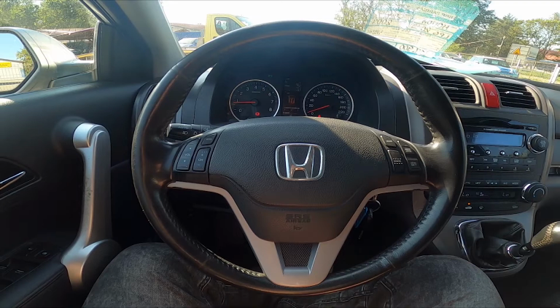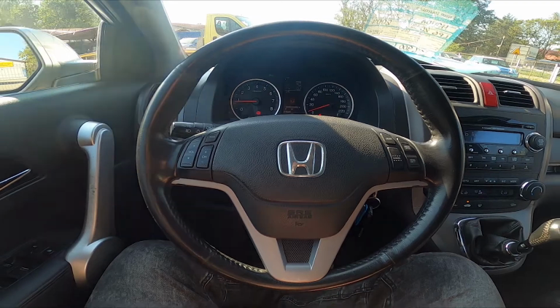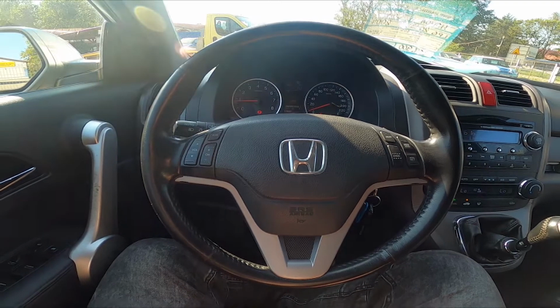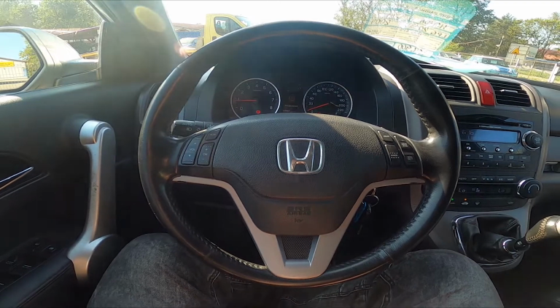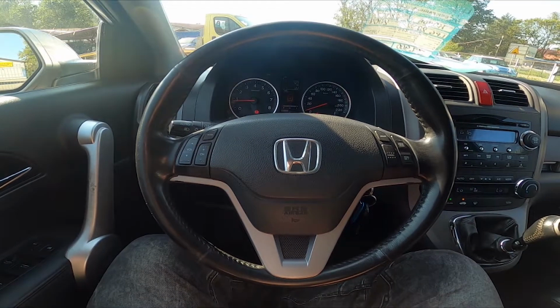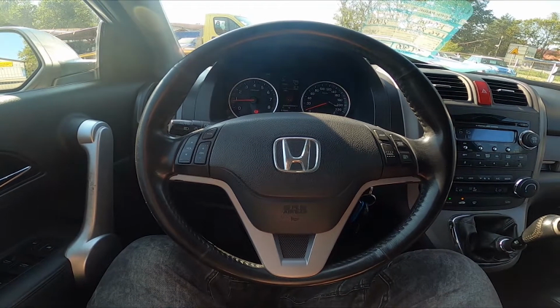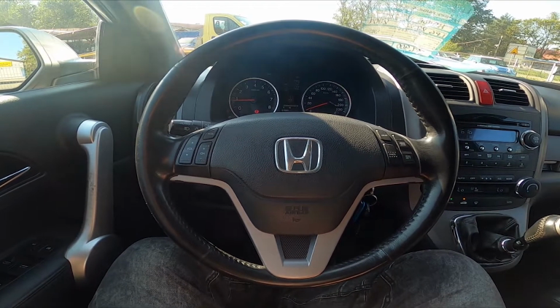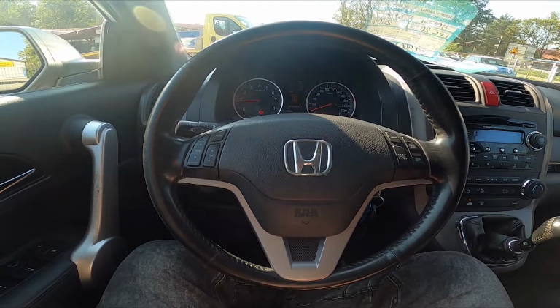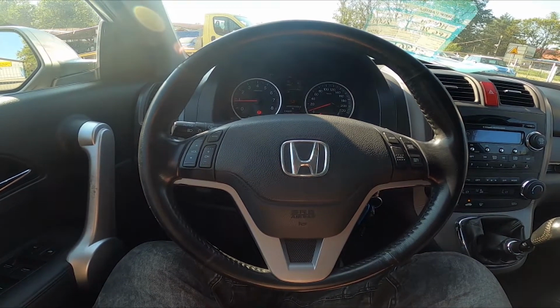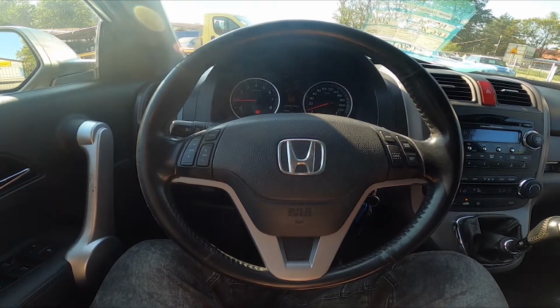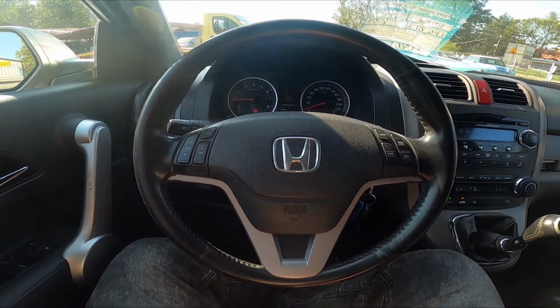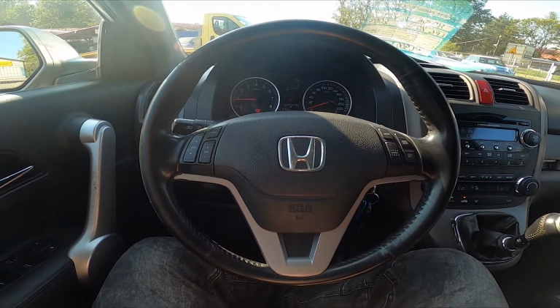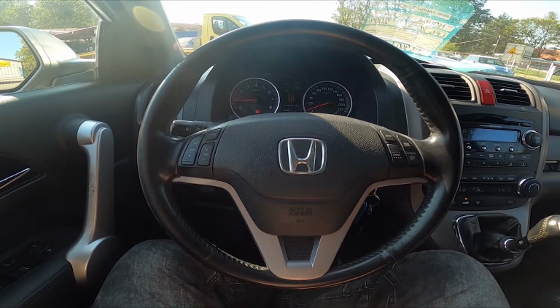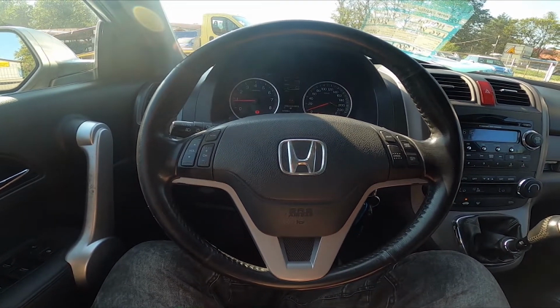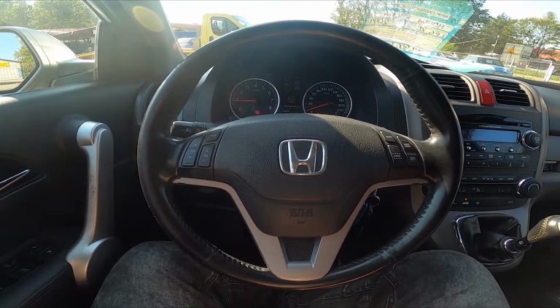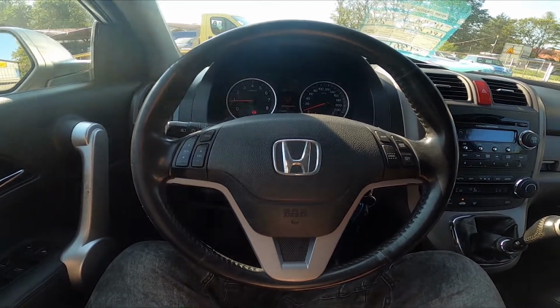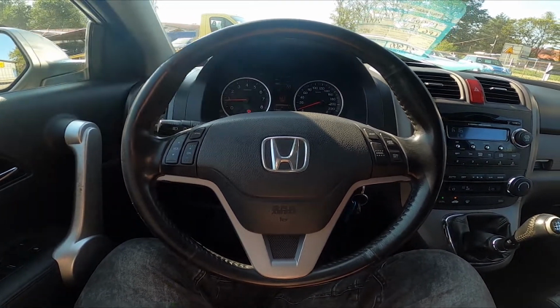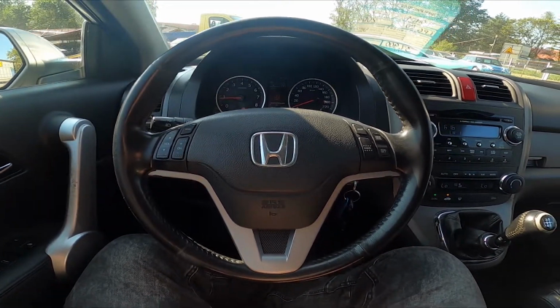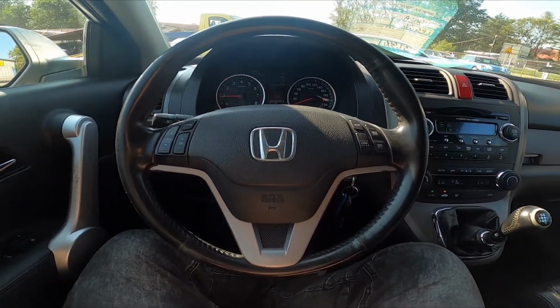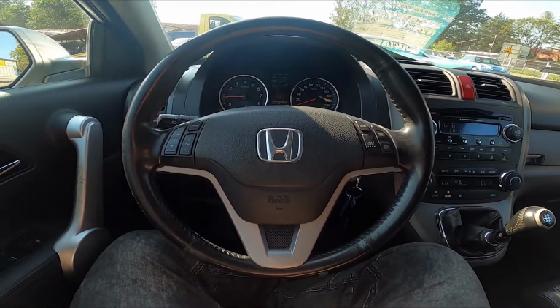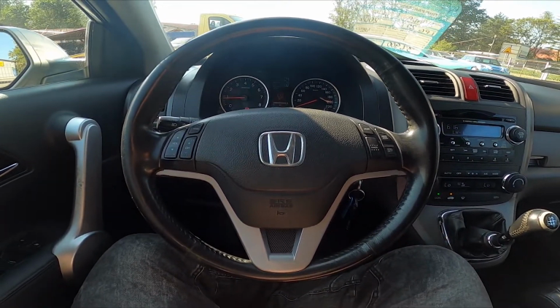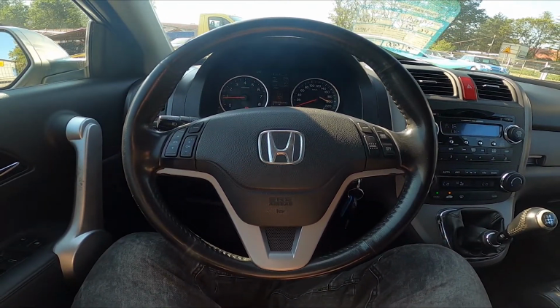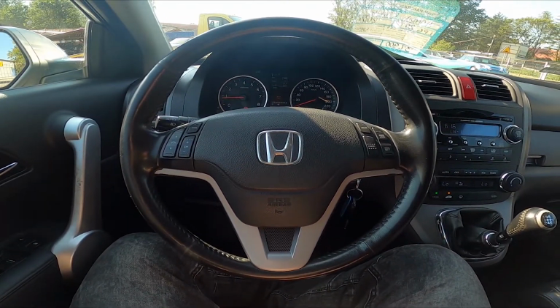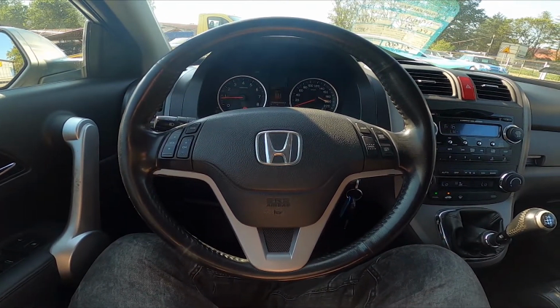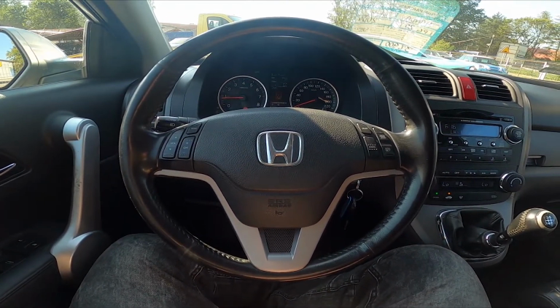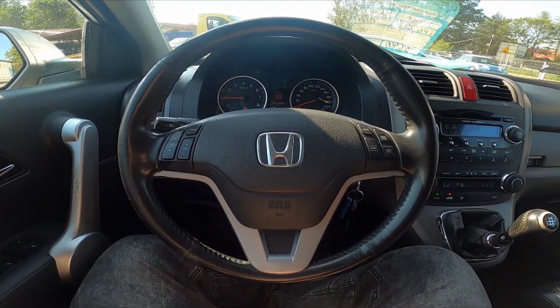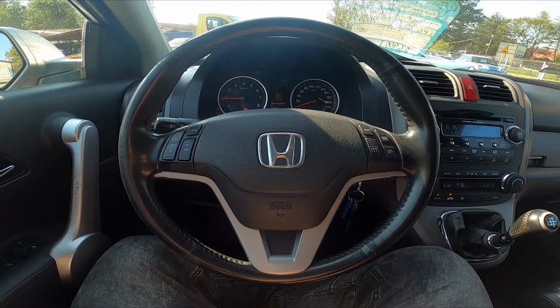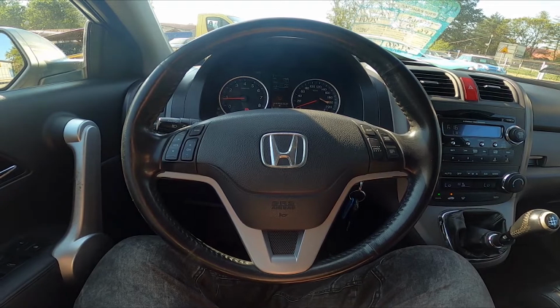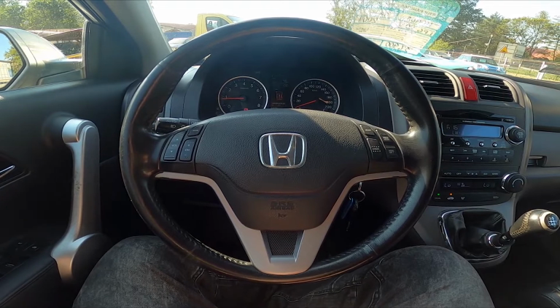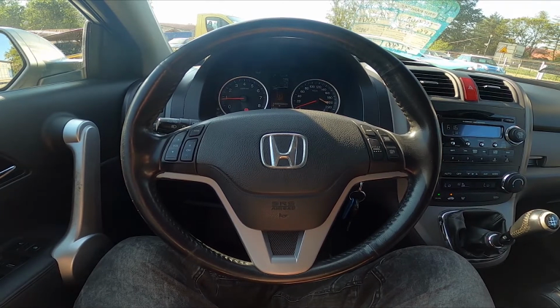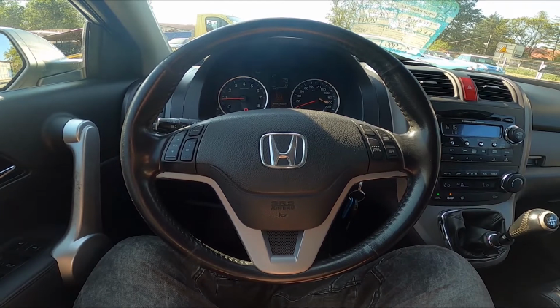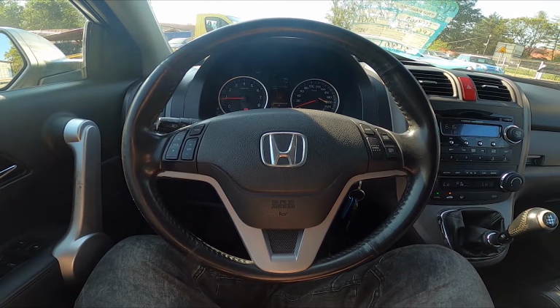Hello, today I'm in a Honda CR-V. In this video I'll show you the steering wheel buttons functions.